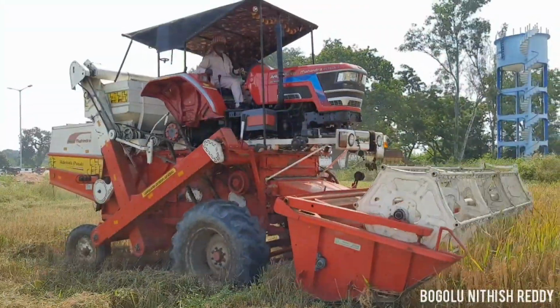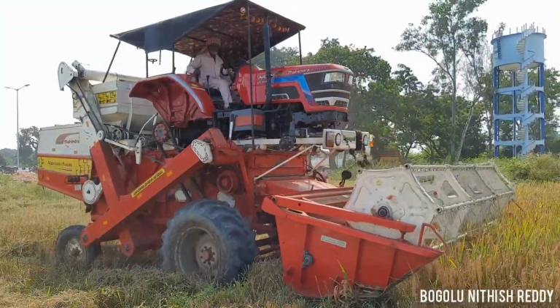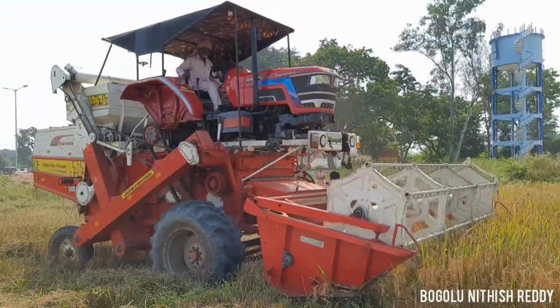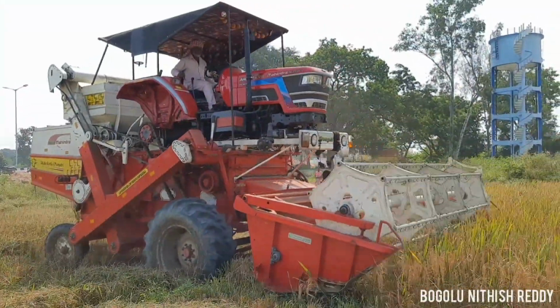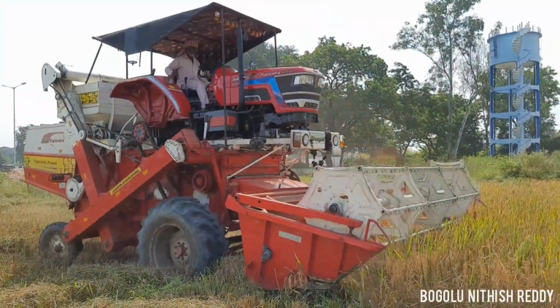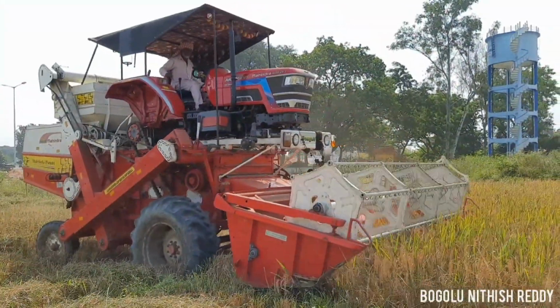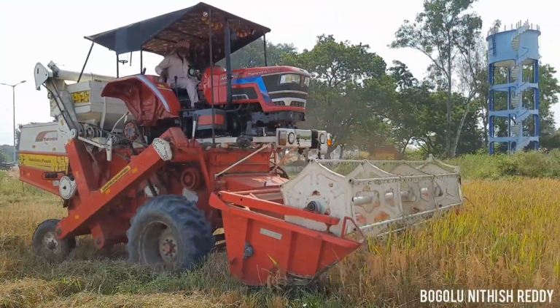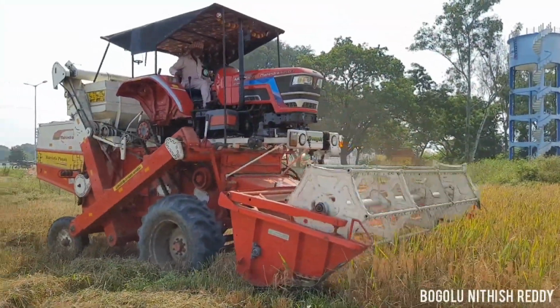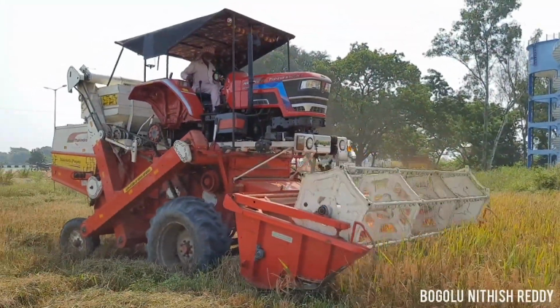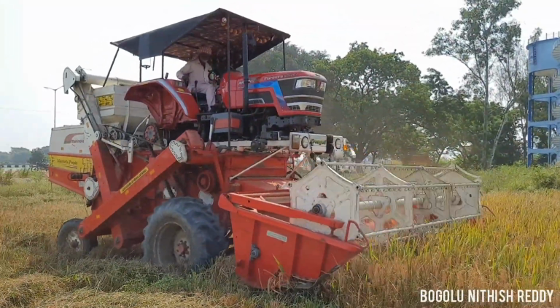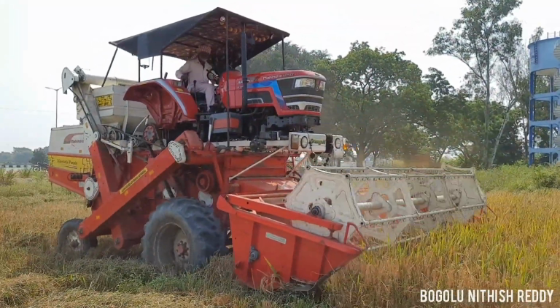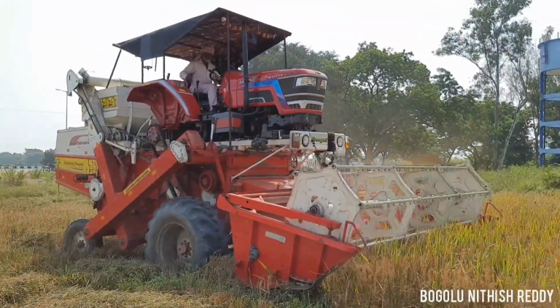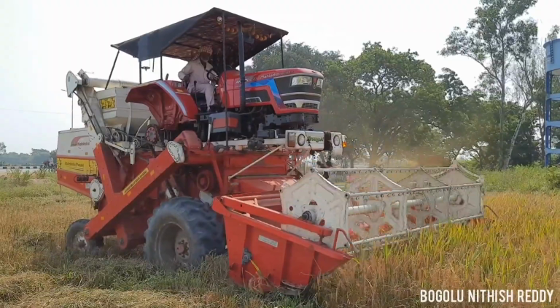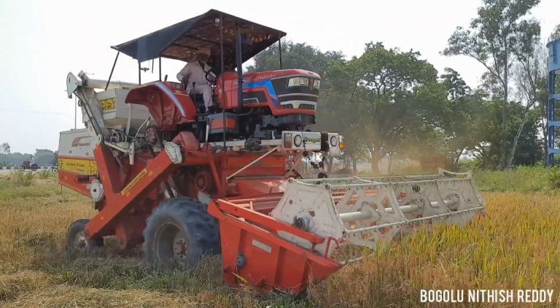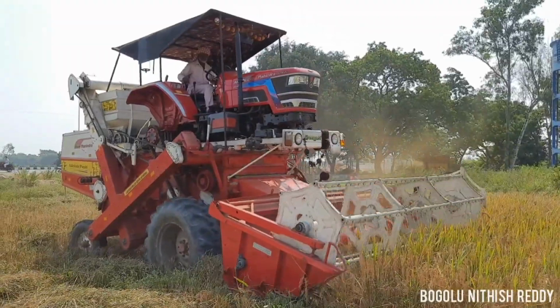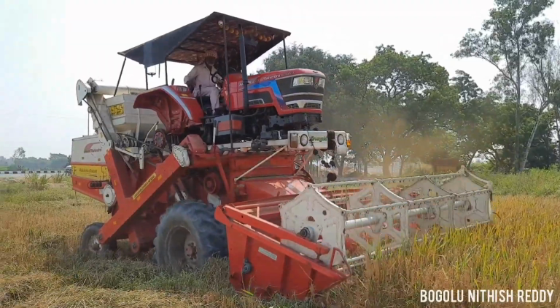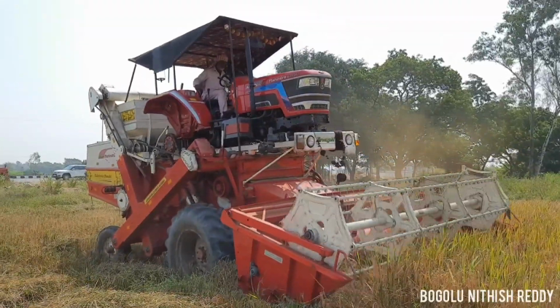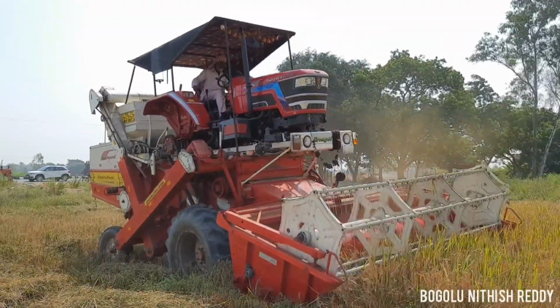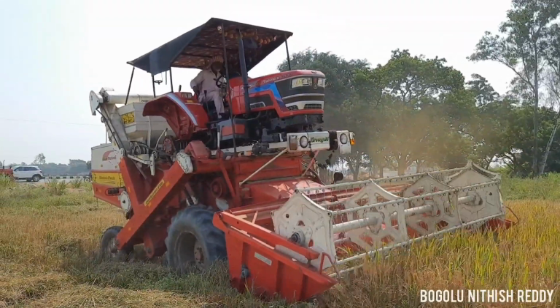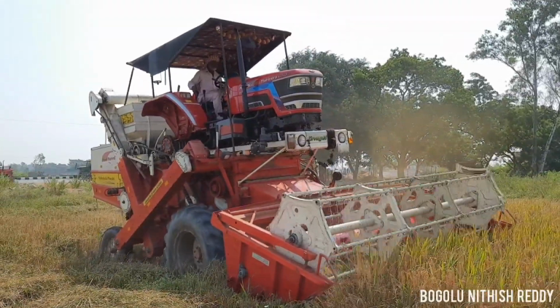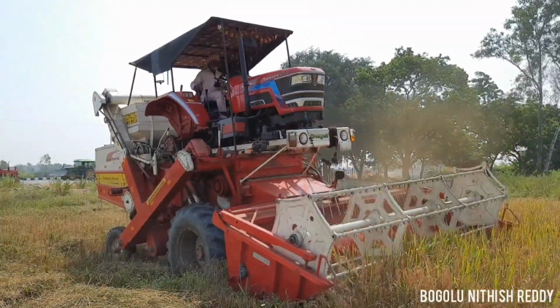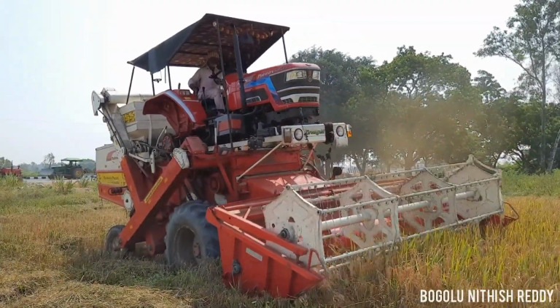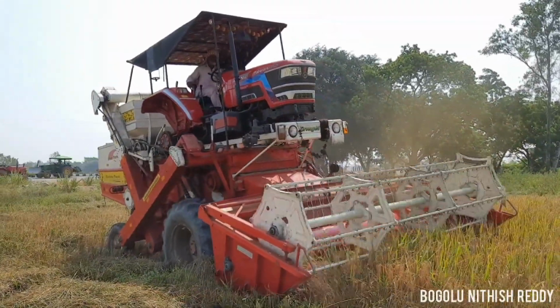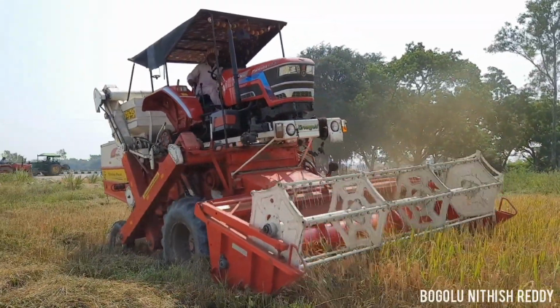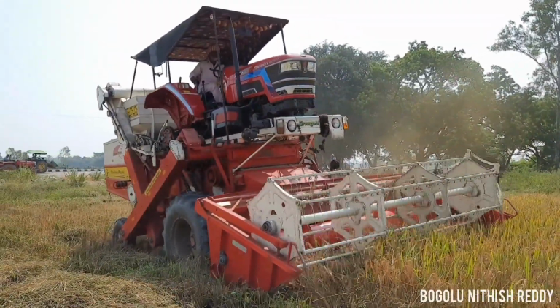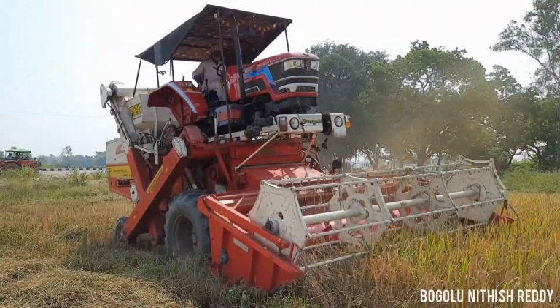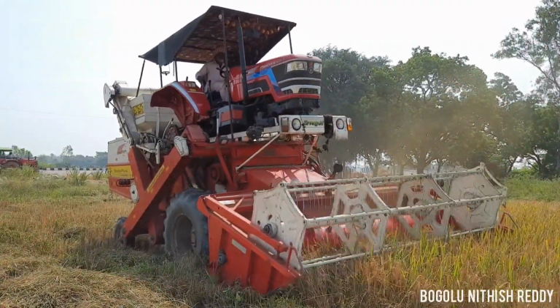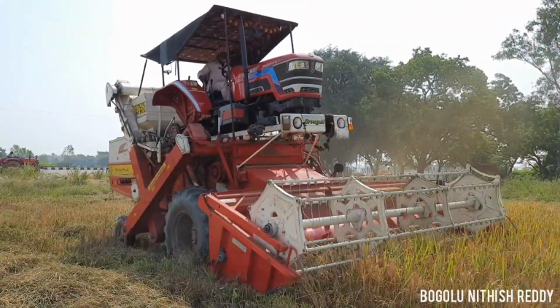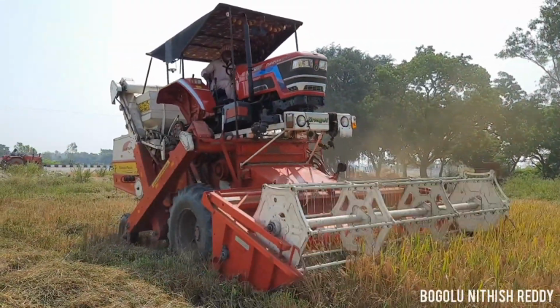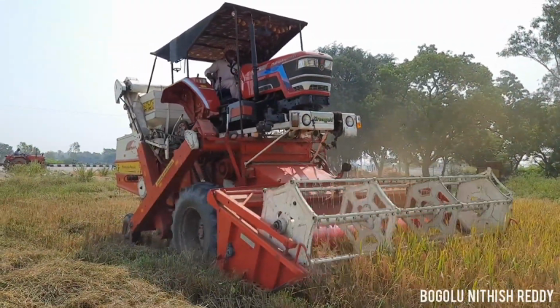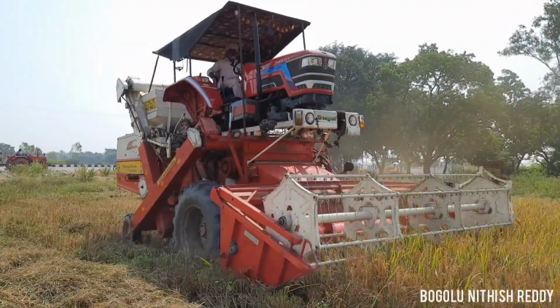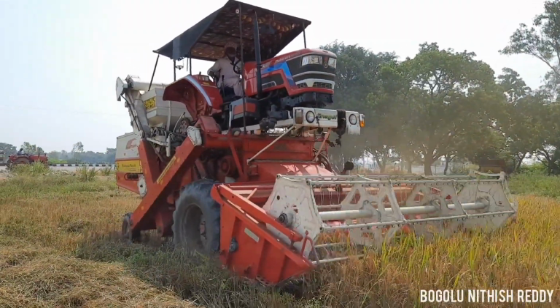Friends, this tractor-mounted harvester has been revealed. This is a 57 HP tractor-mounted harvester.